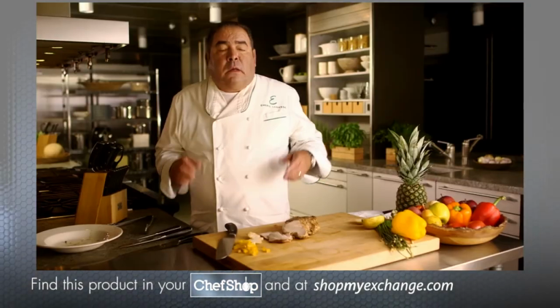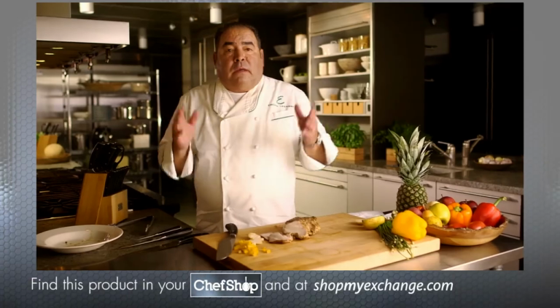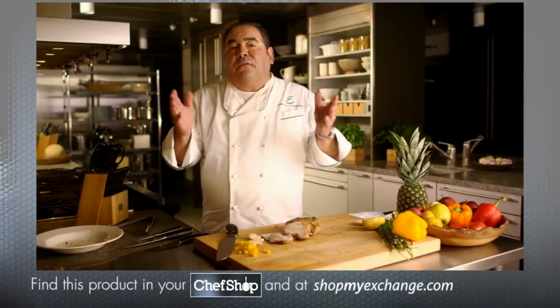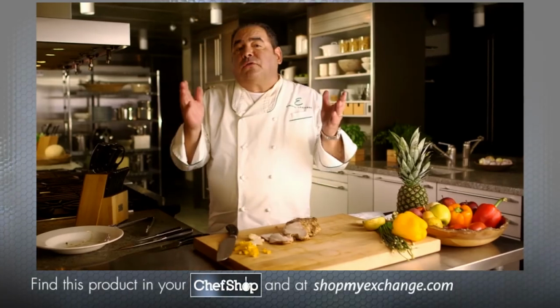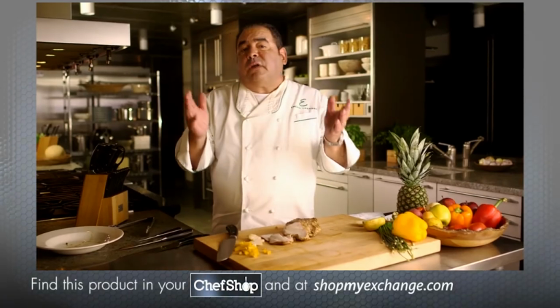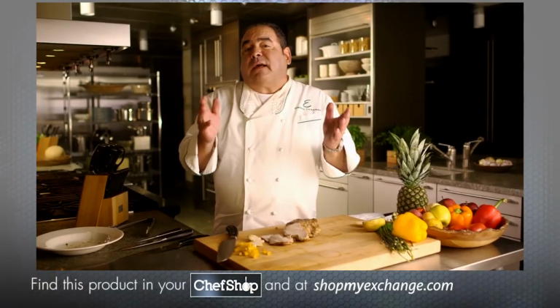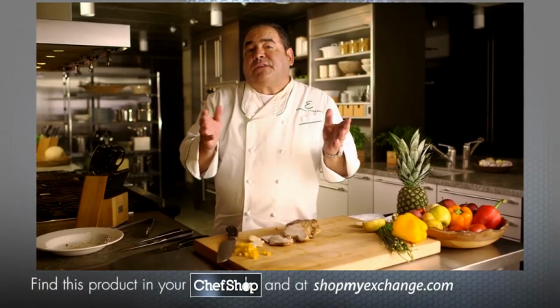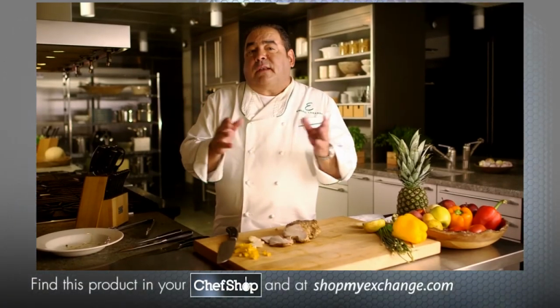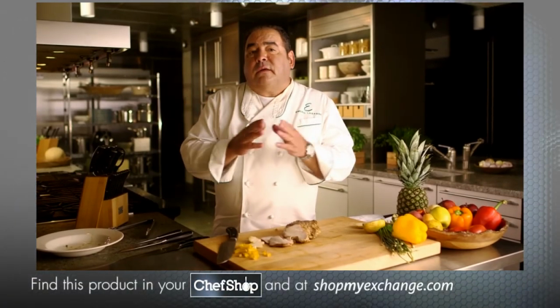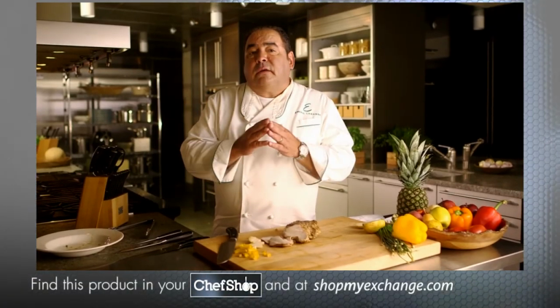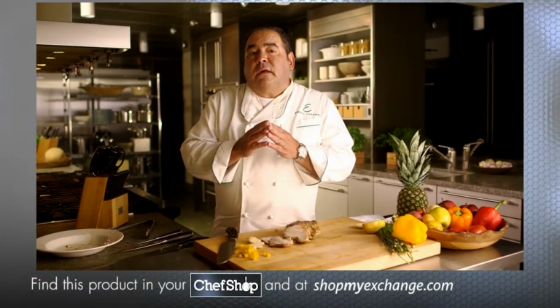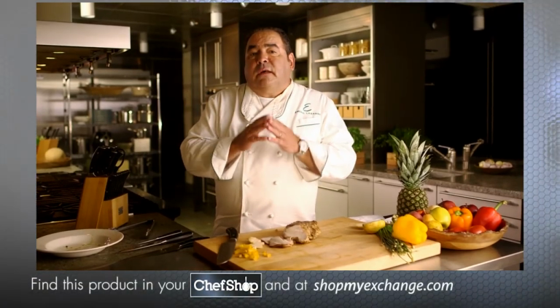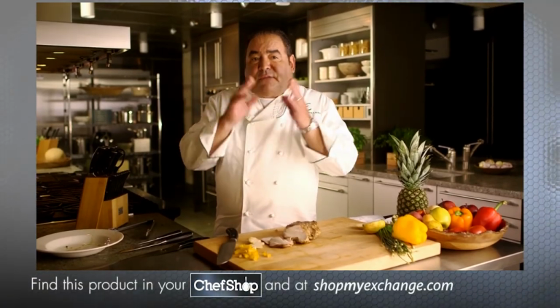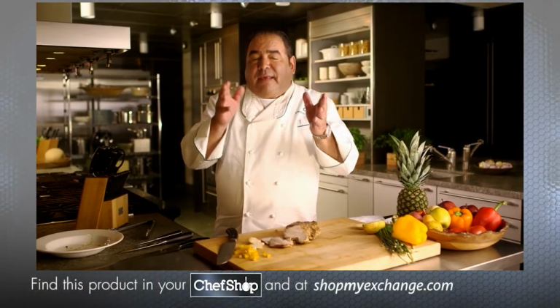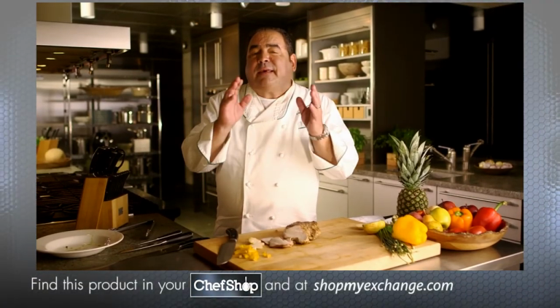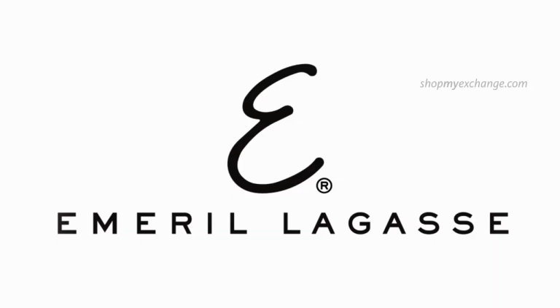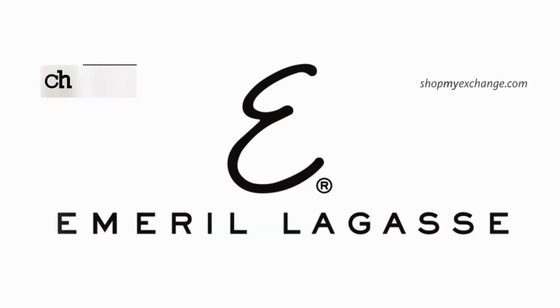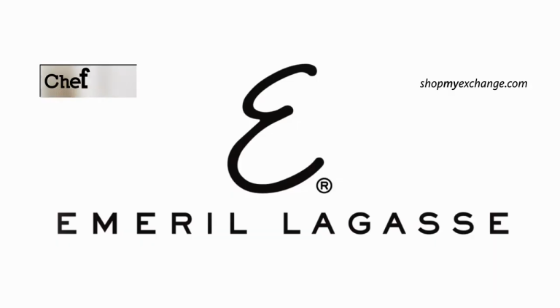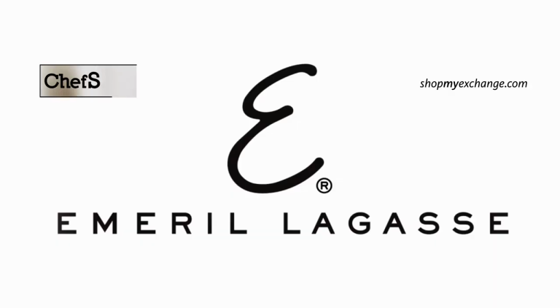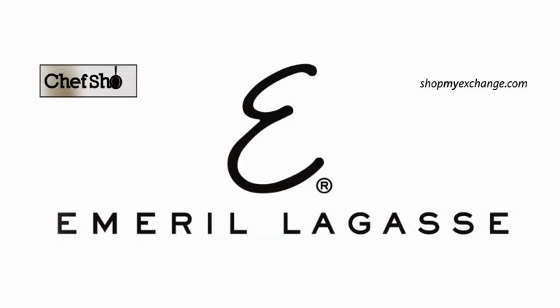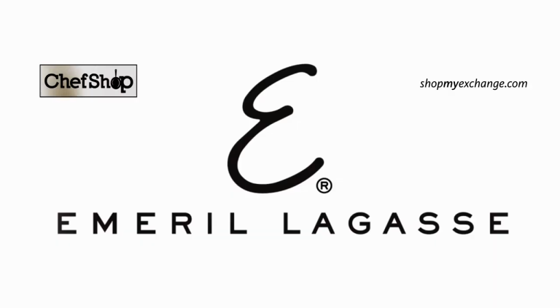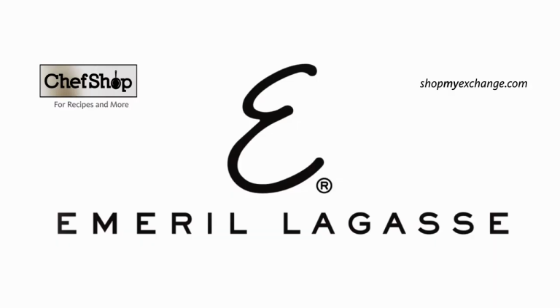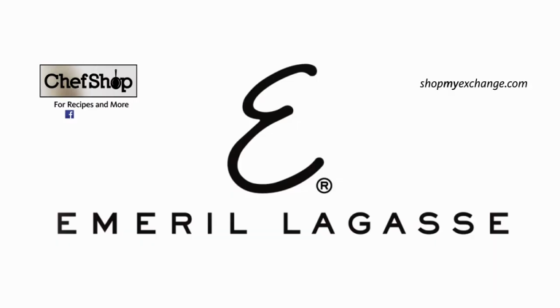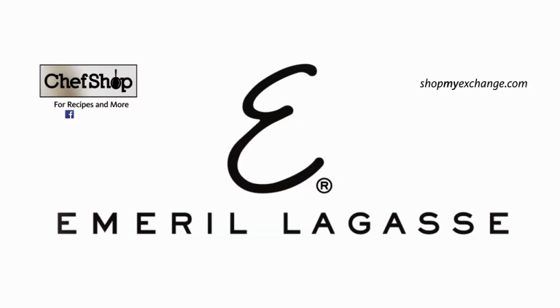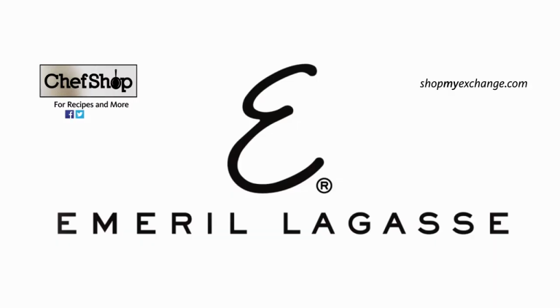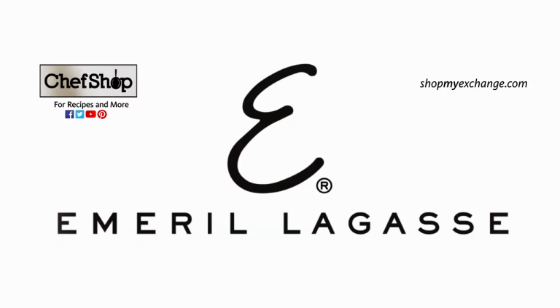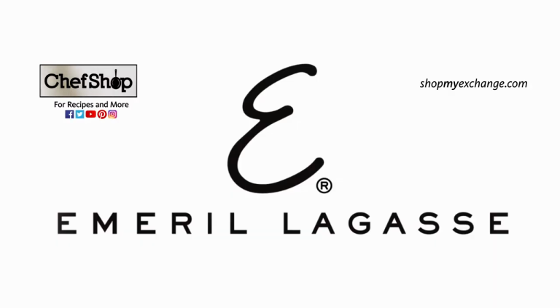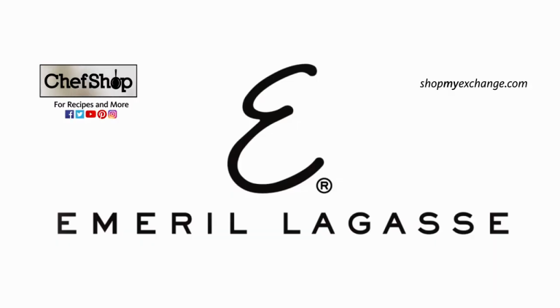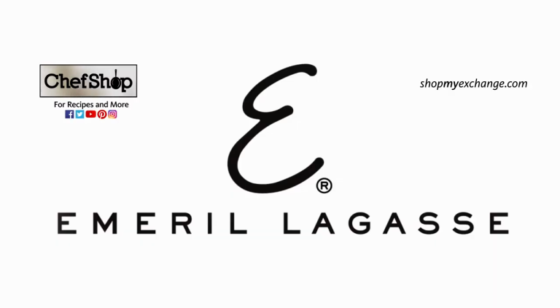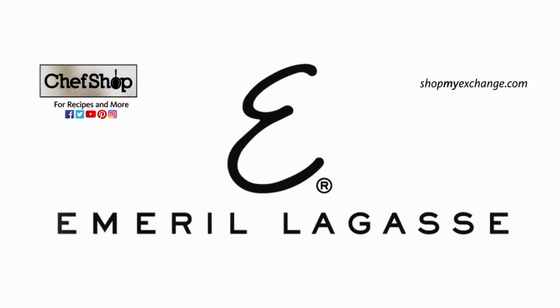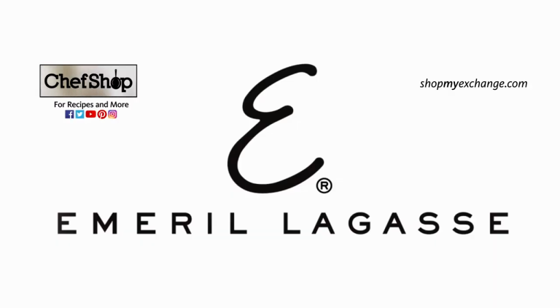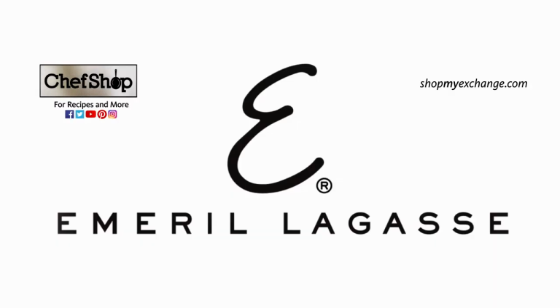Hey folks, like I said, take care of that cutlery and it'll take care of you.